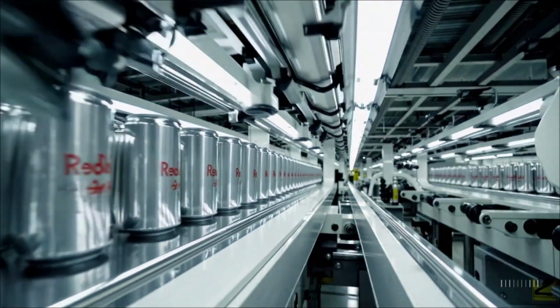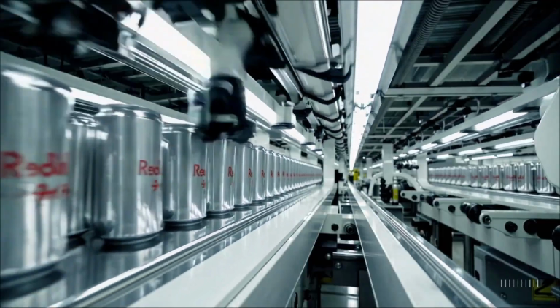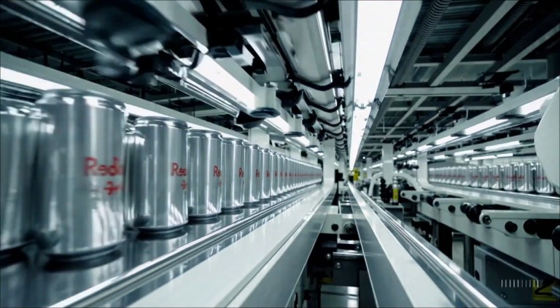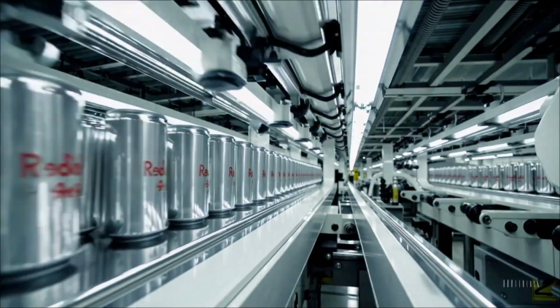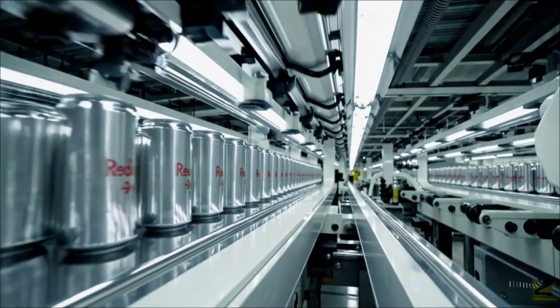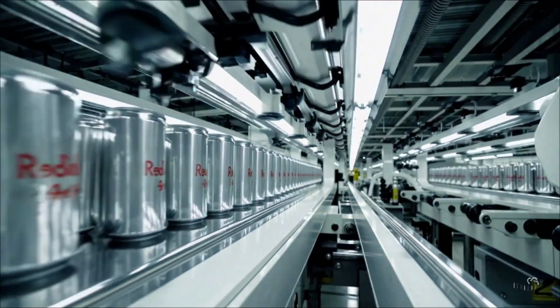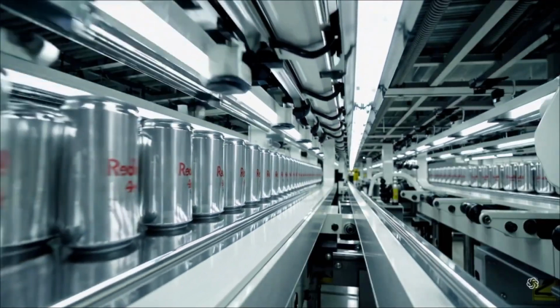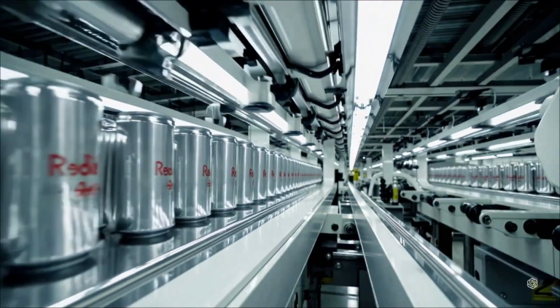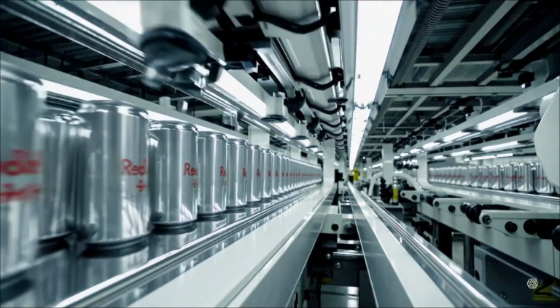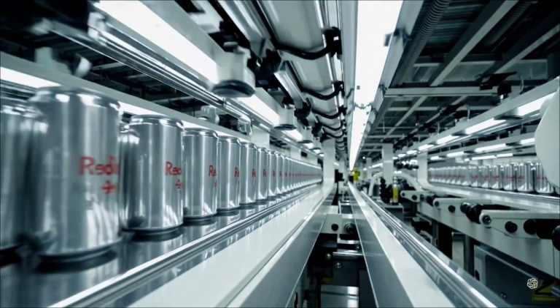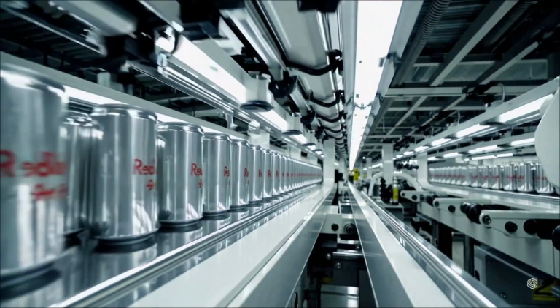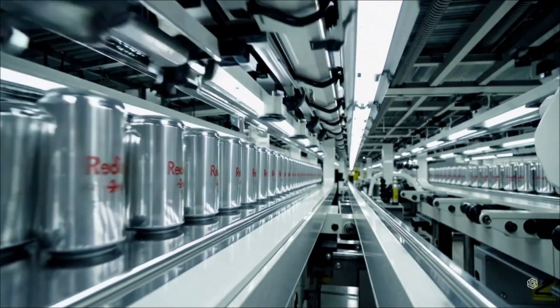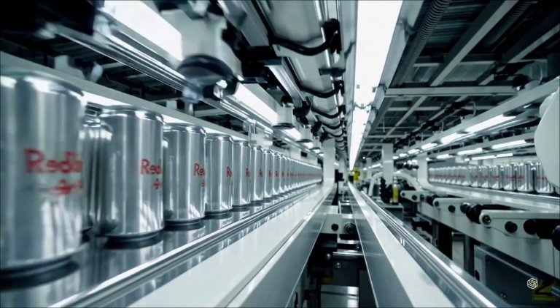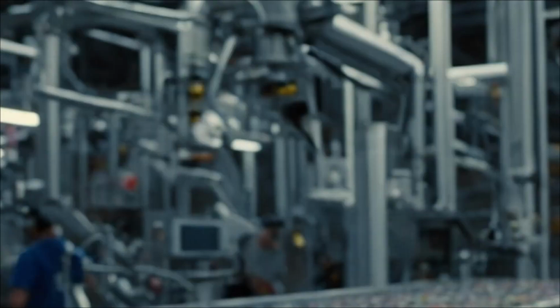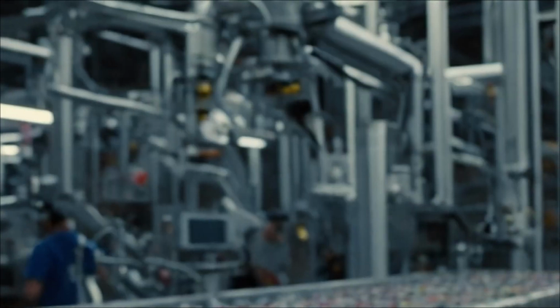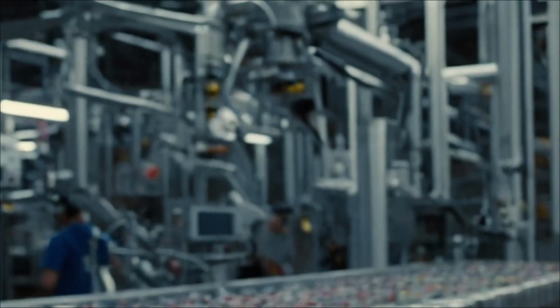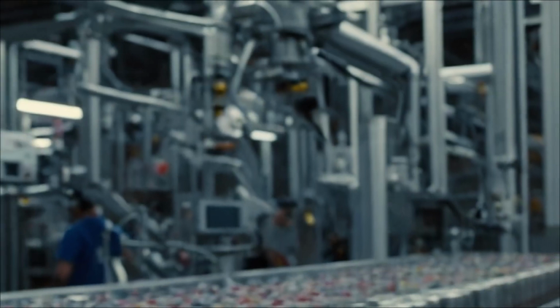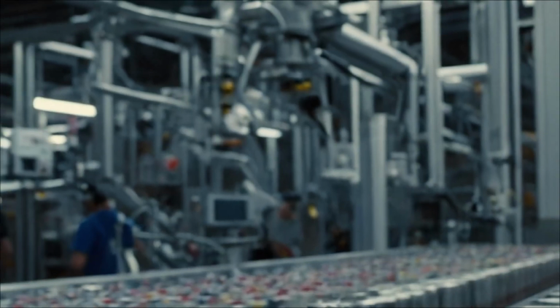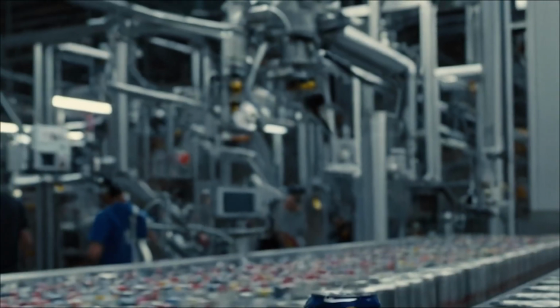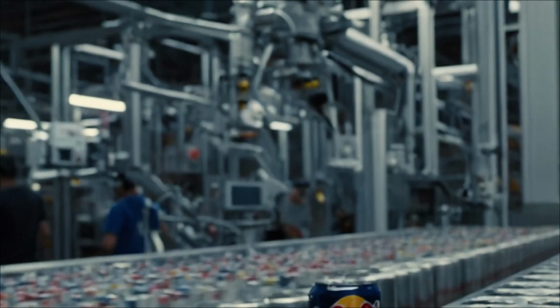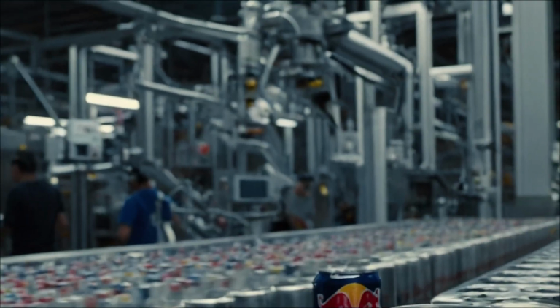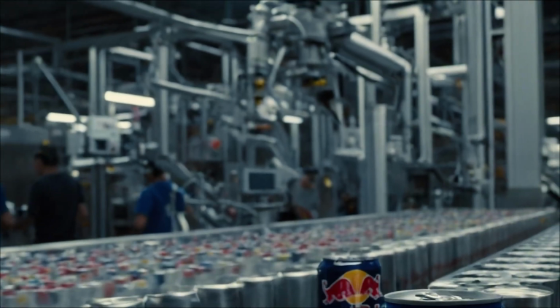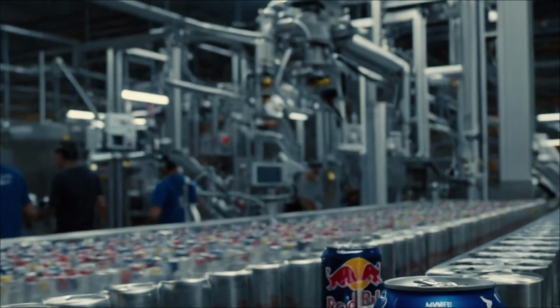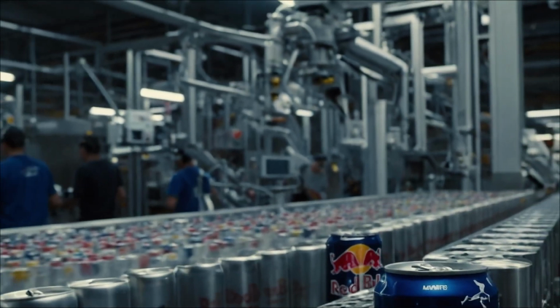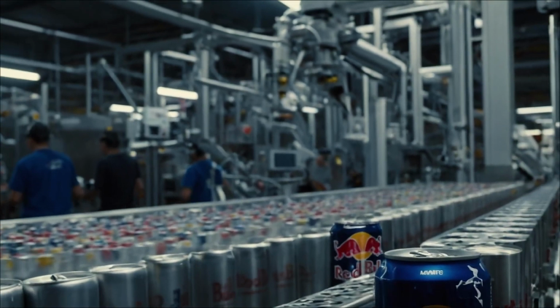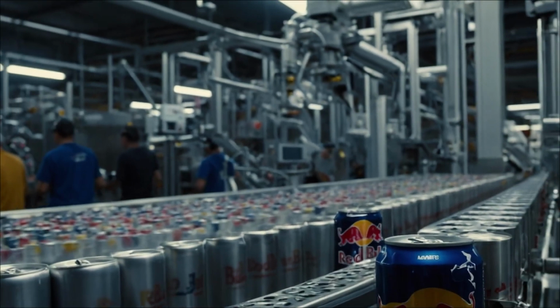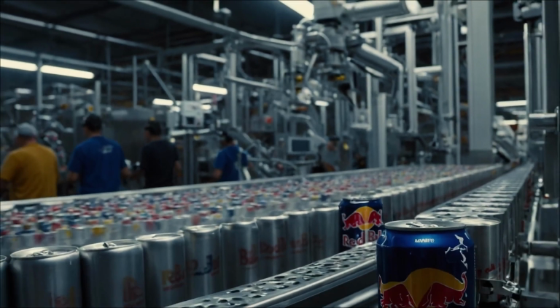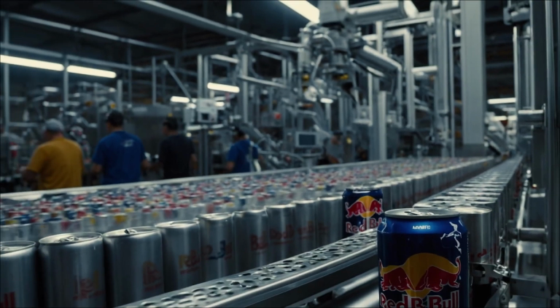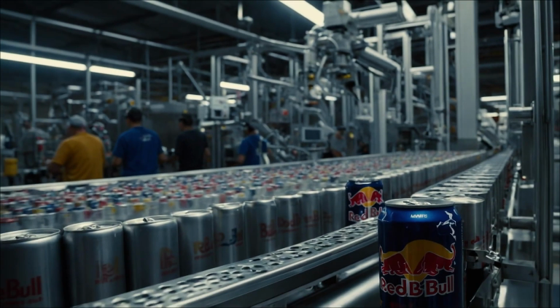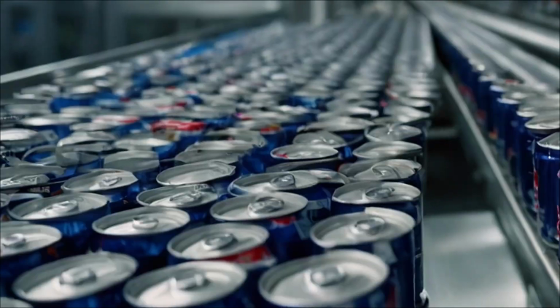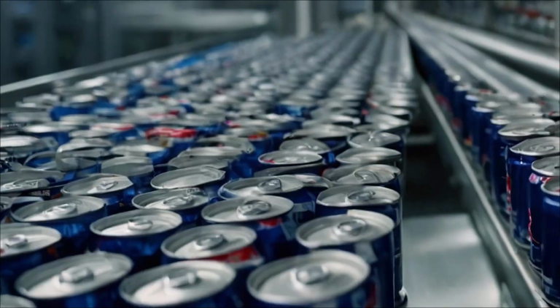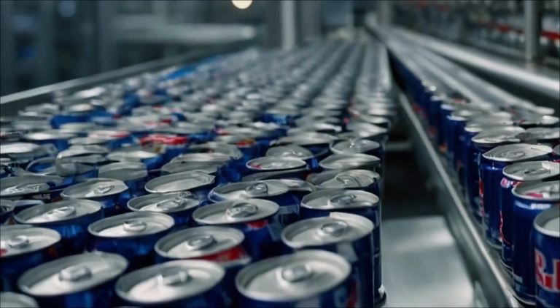The result is a shiny, attractive, and resistant metal container, ready to receive the planet's most famous energy drink inside.